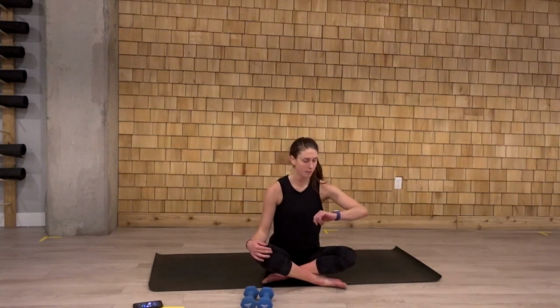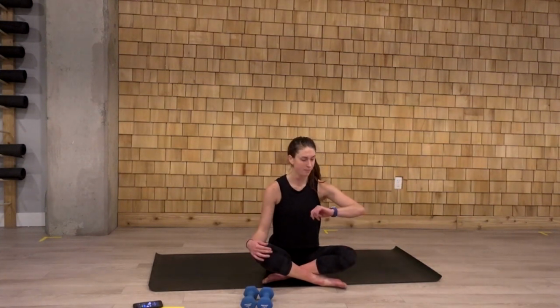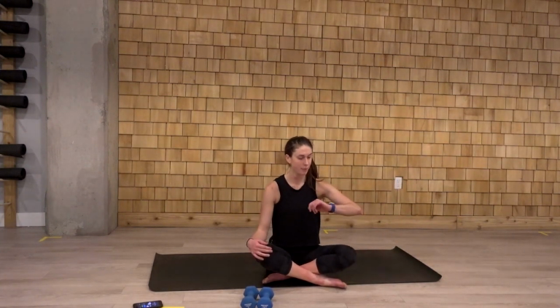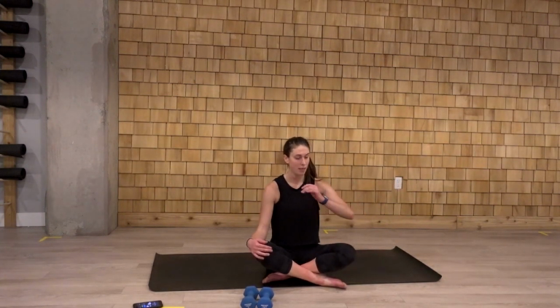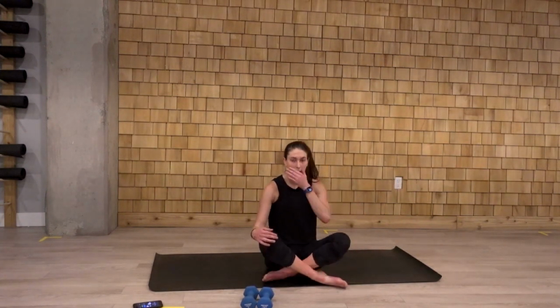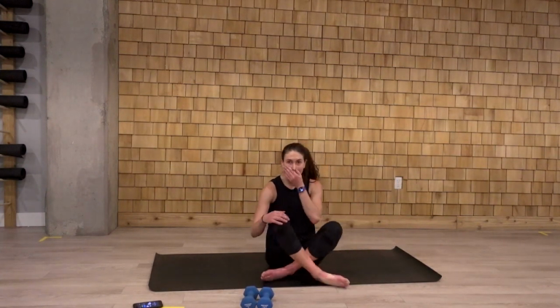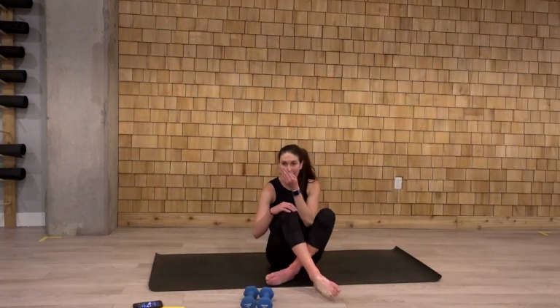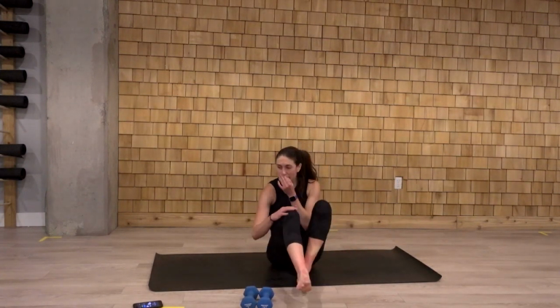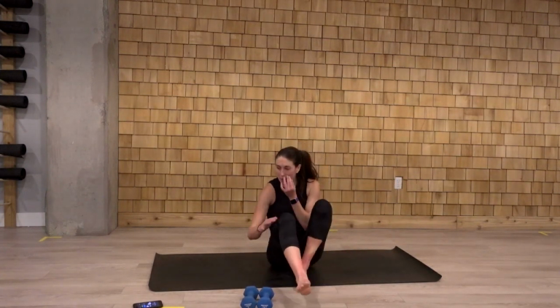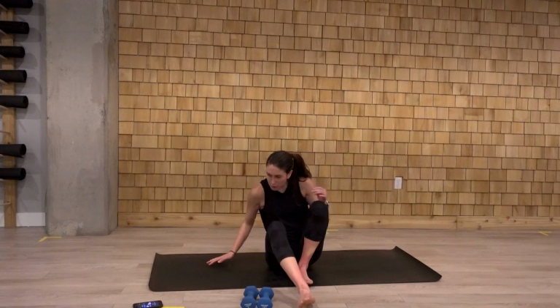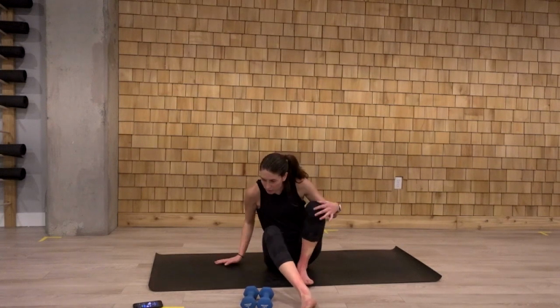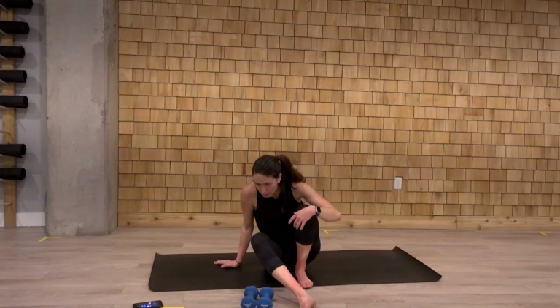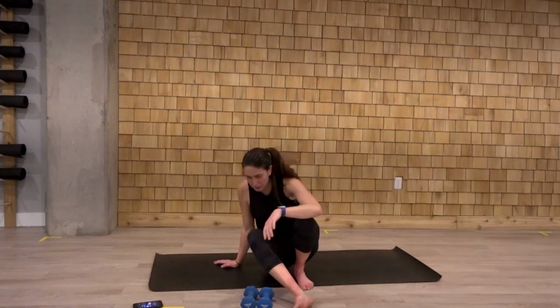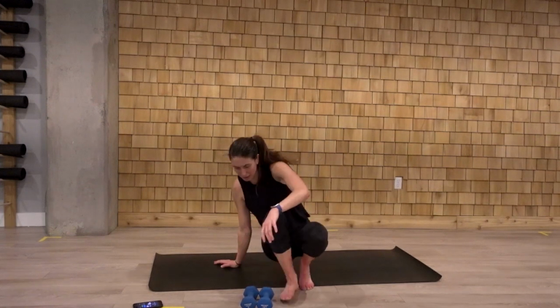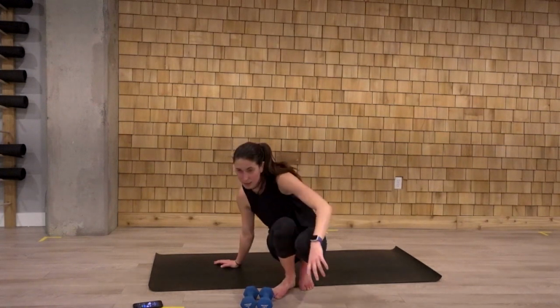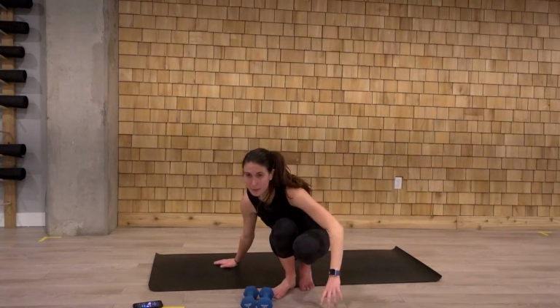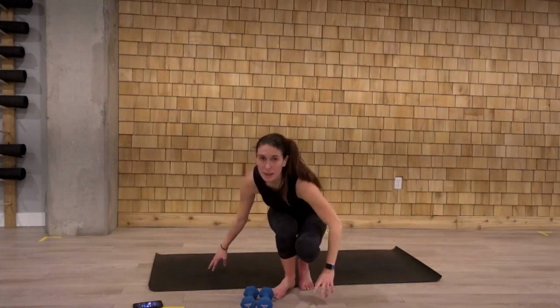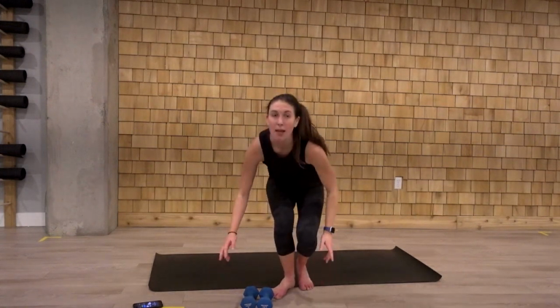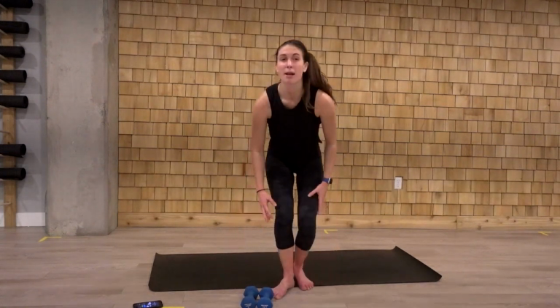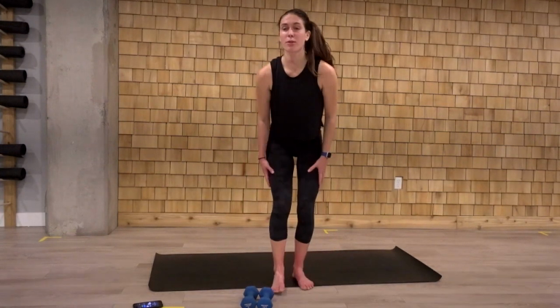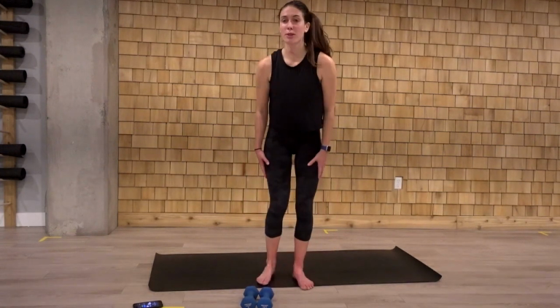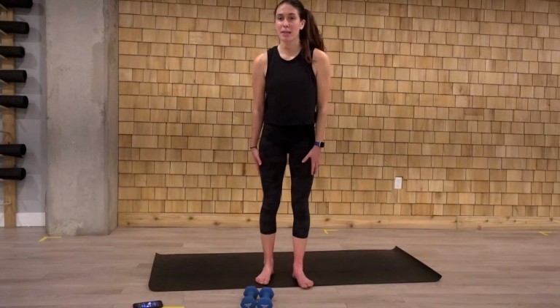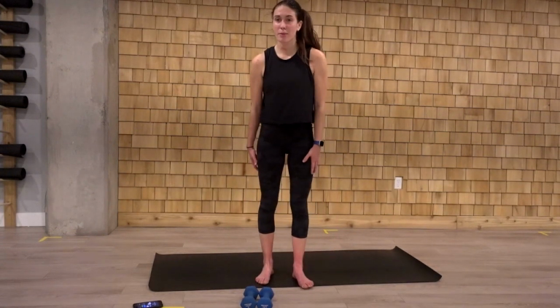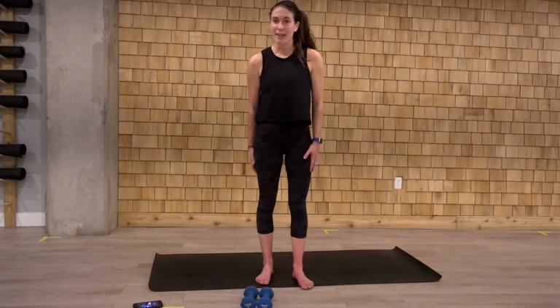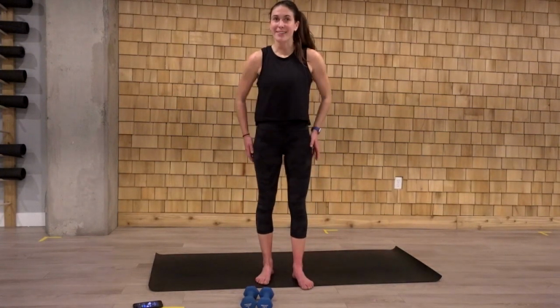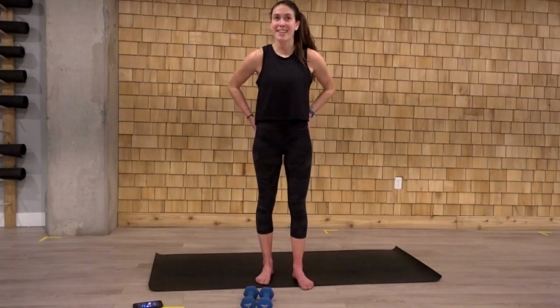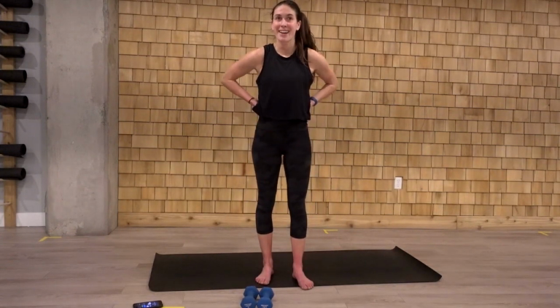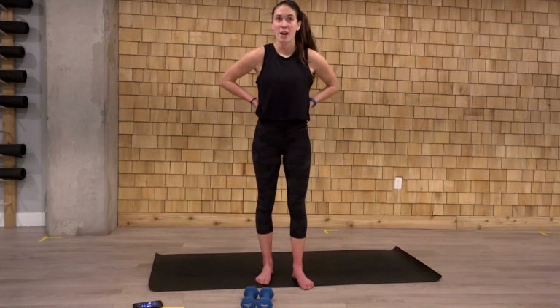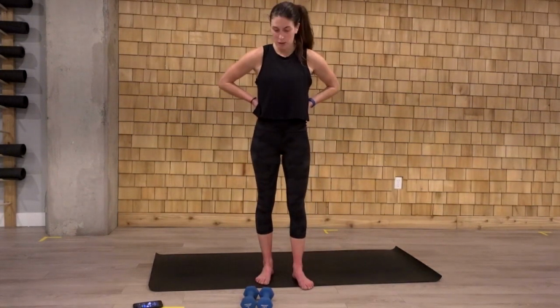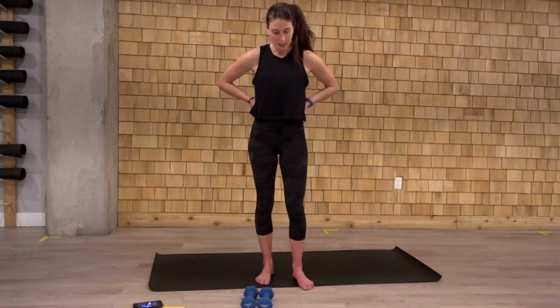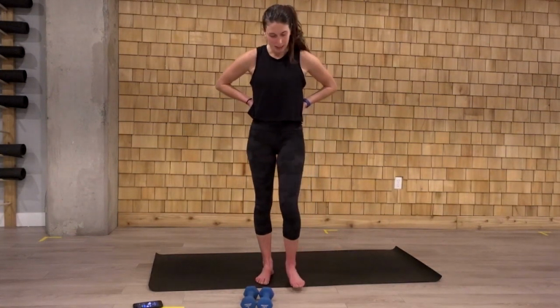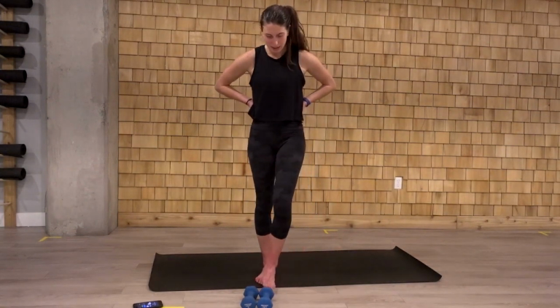Thank you so much for joining me. It was a 30 minute workout with just a light set of dumbbells. Hope you enjoyed that one.